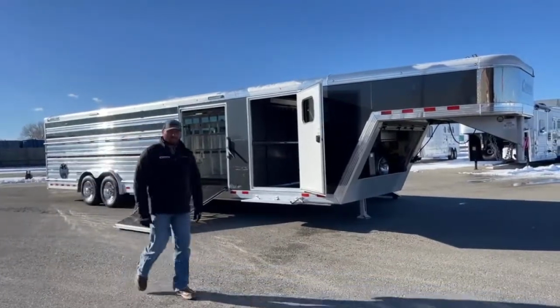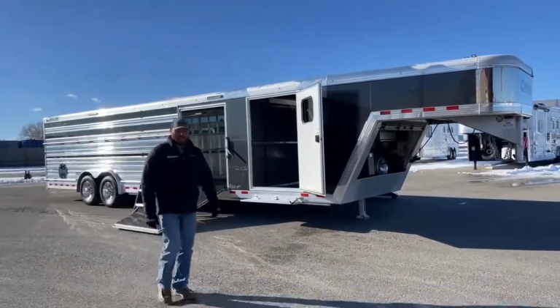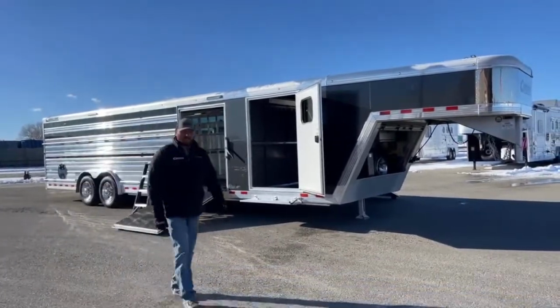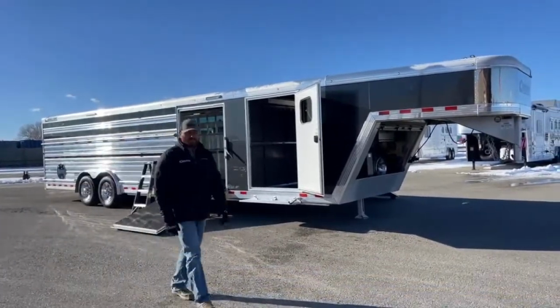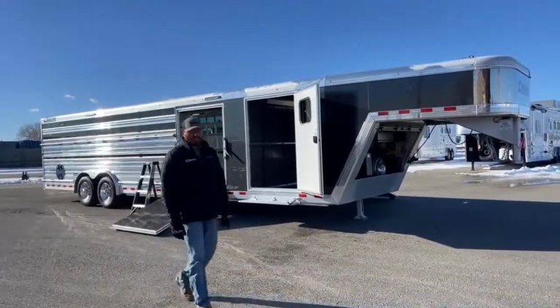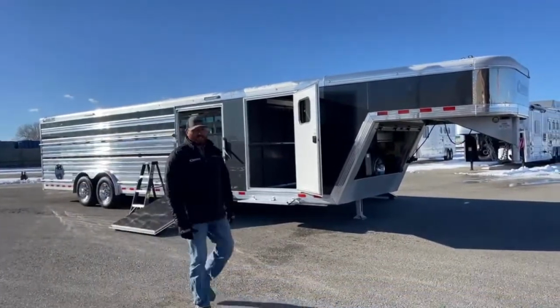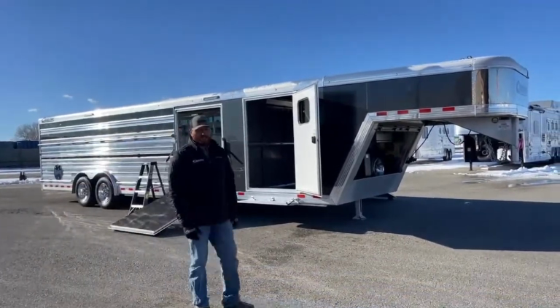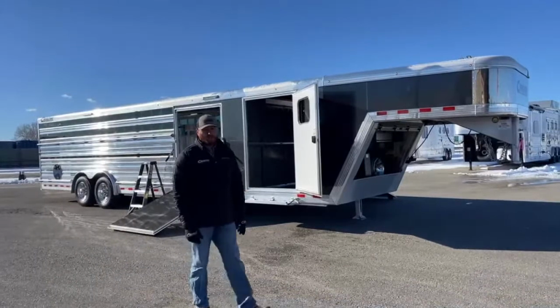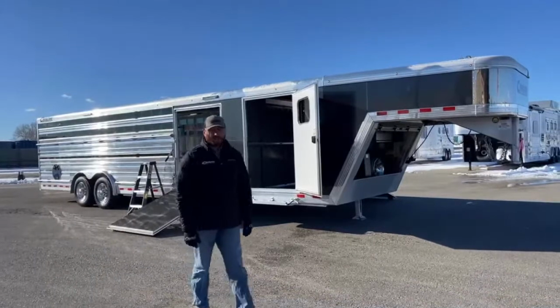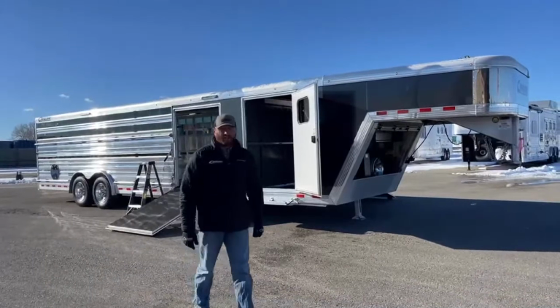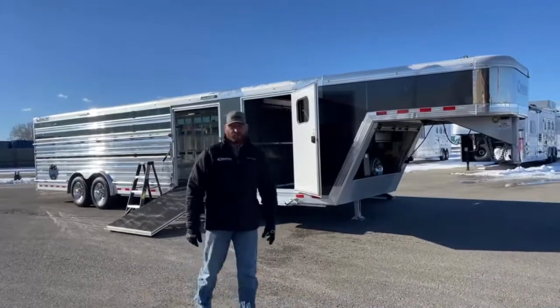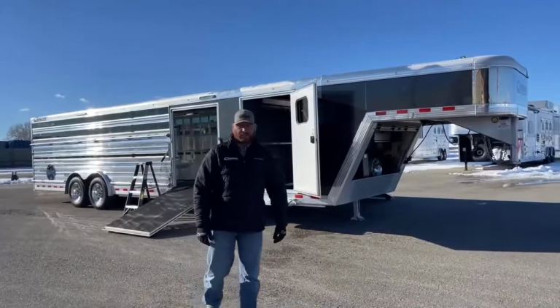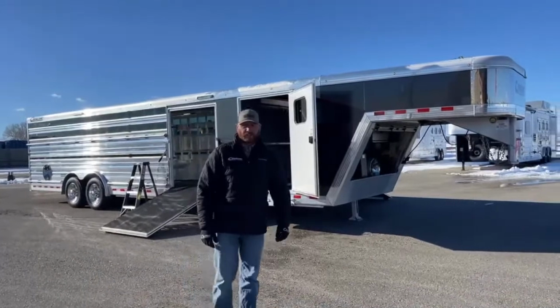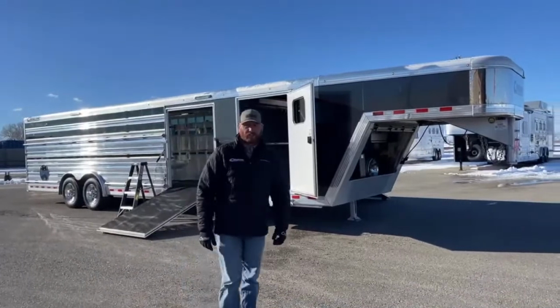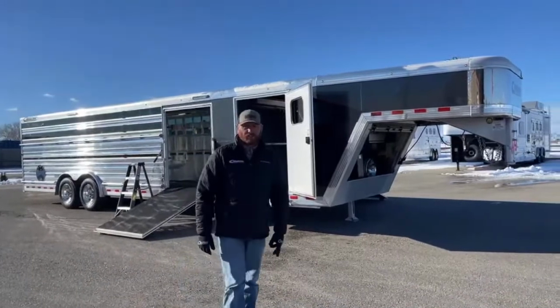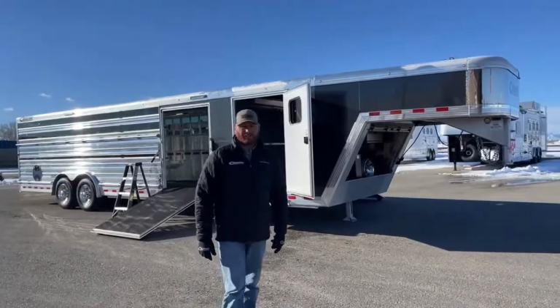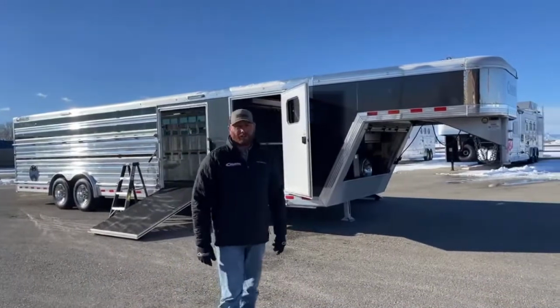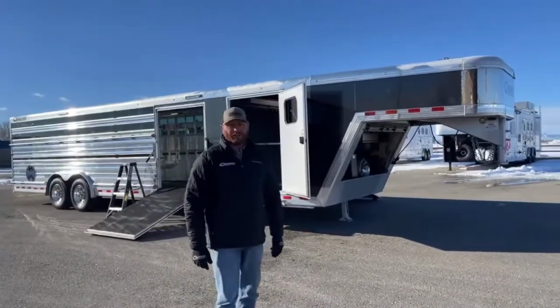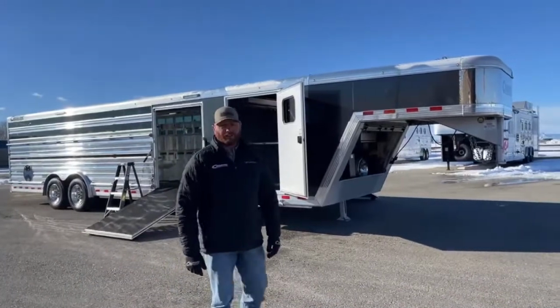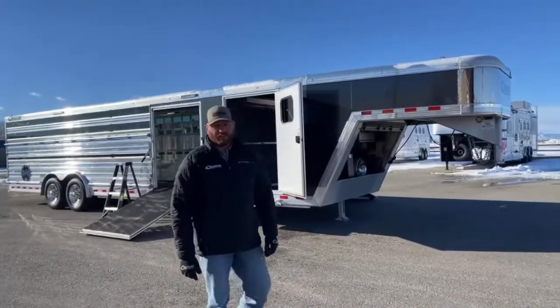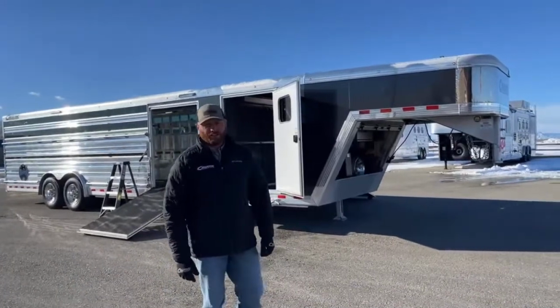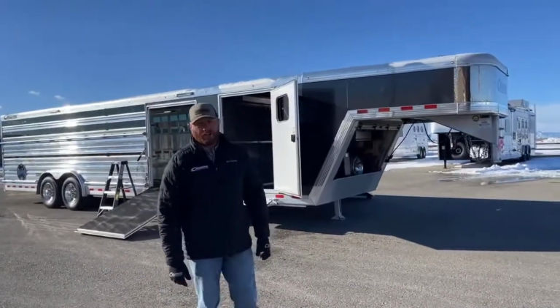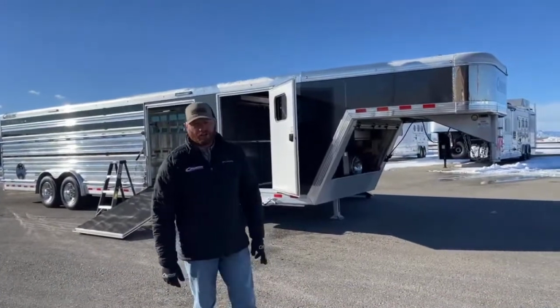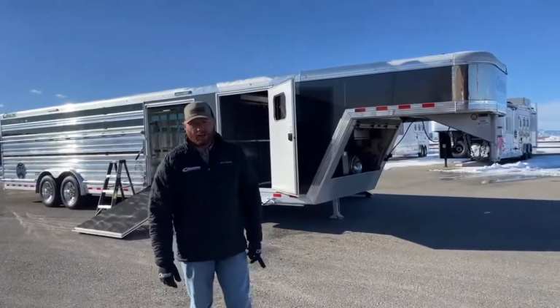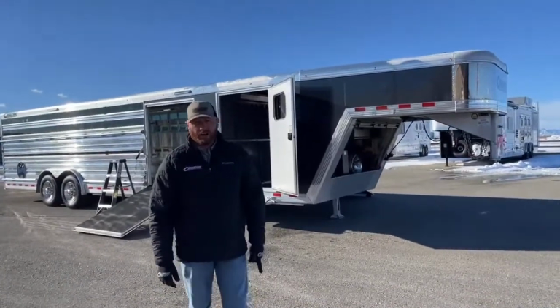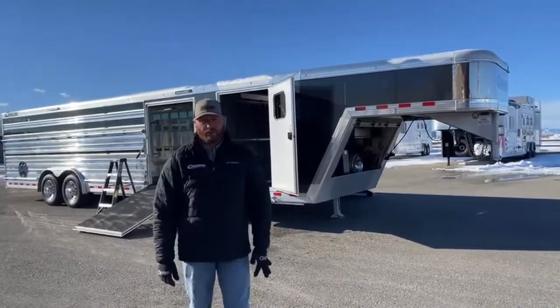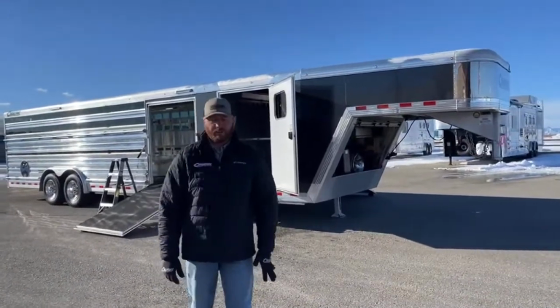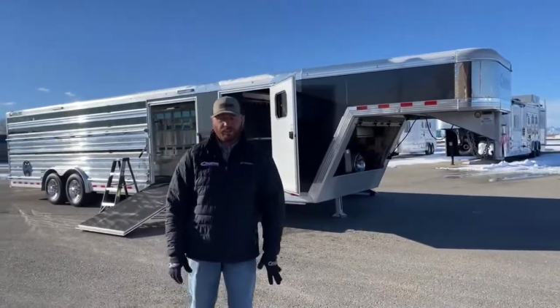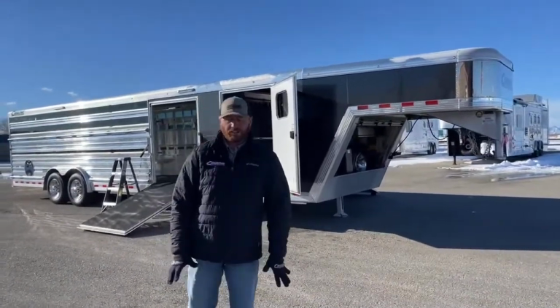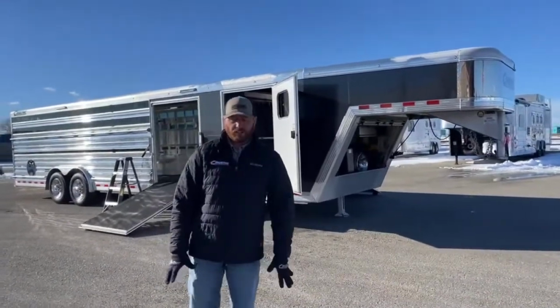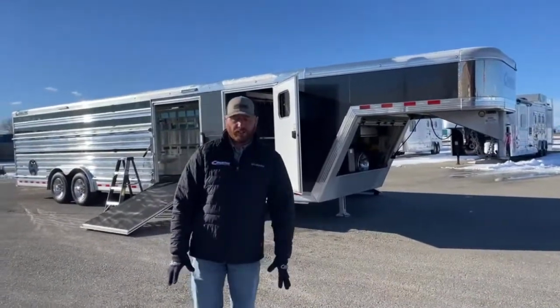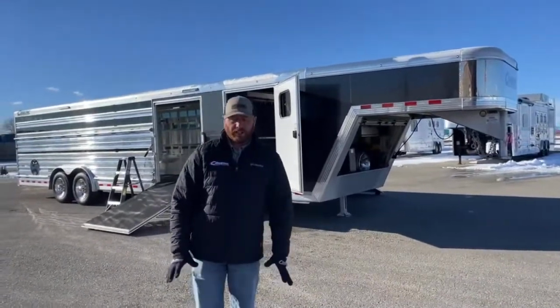Hi, I'm C.J. Altenberg with TransWest Truck Trailer RV in Frederick, Colorado. We appreciate you tuning in.